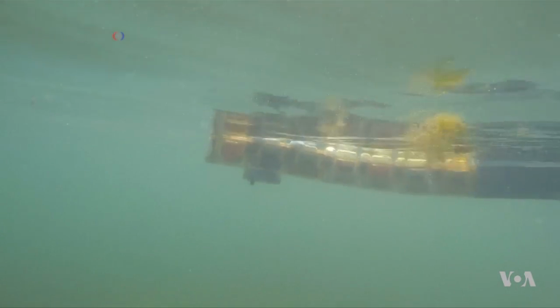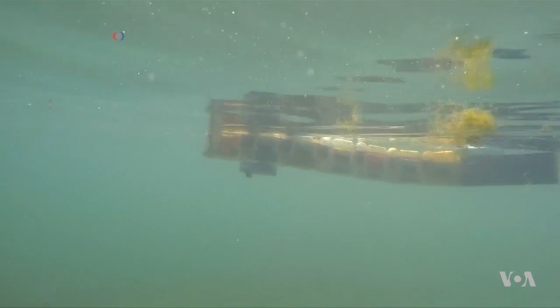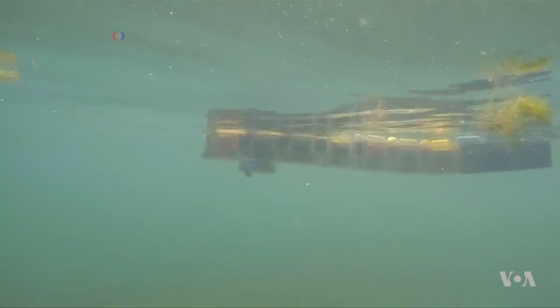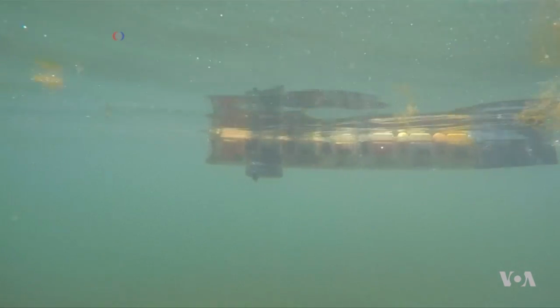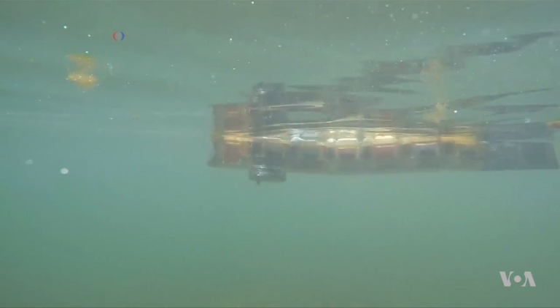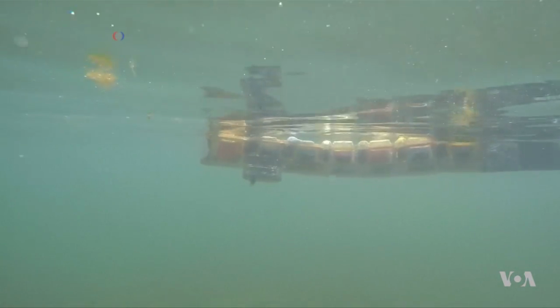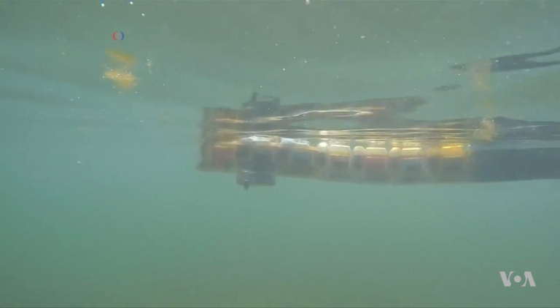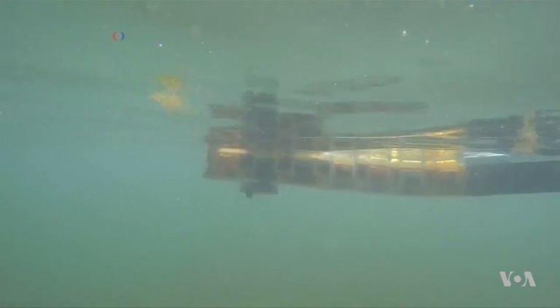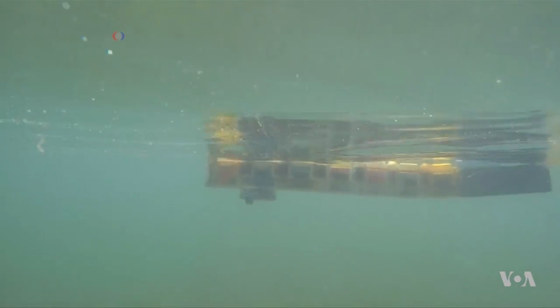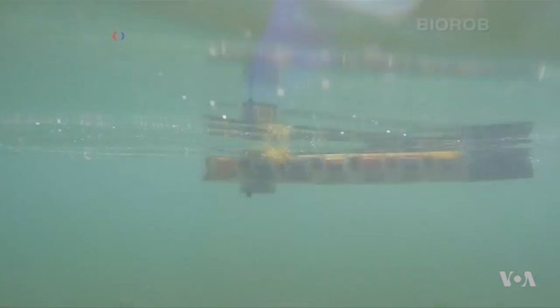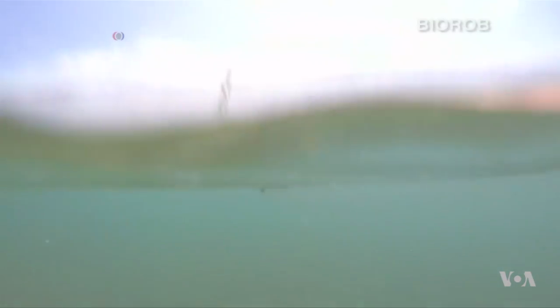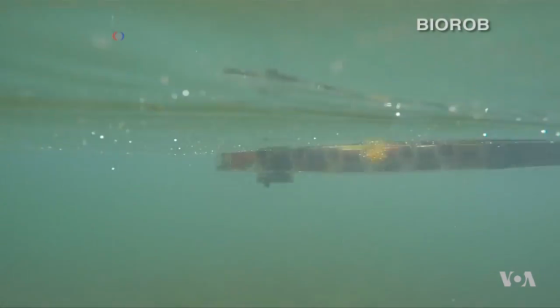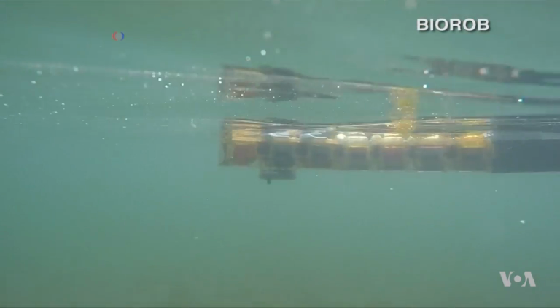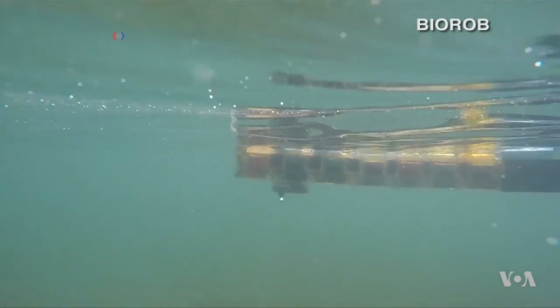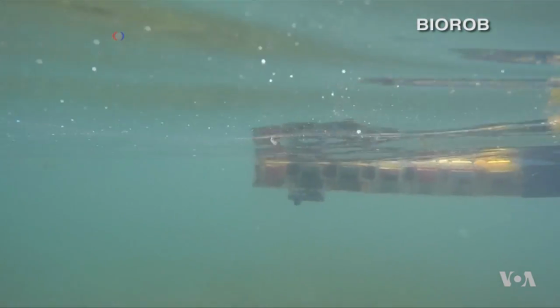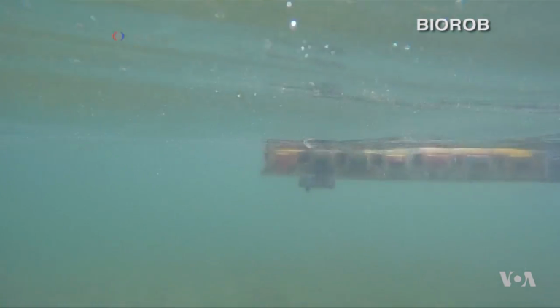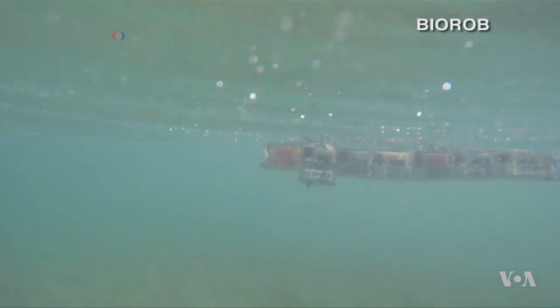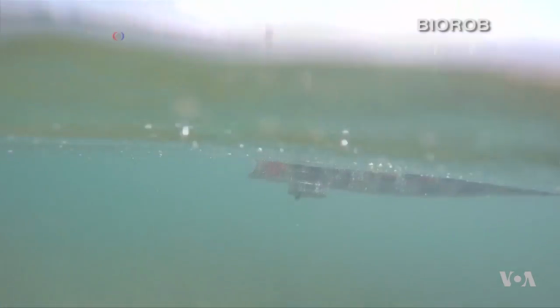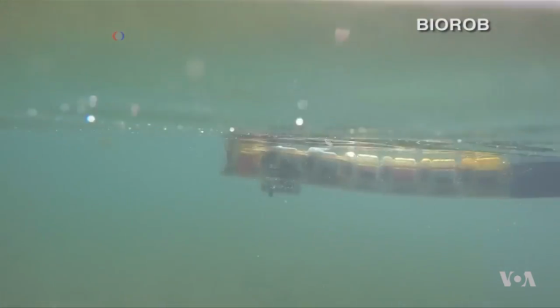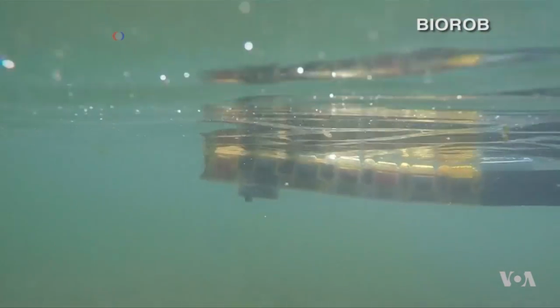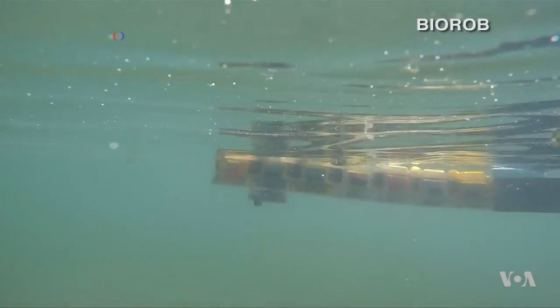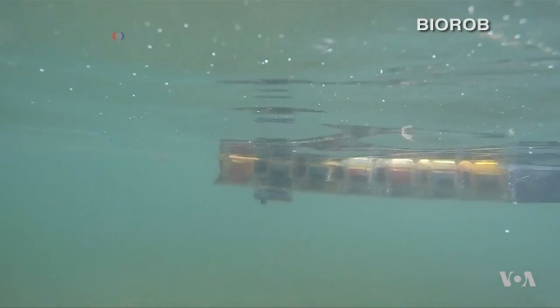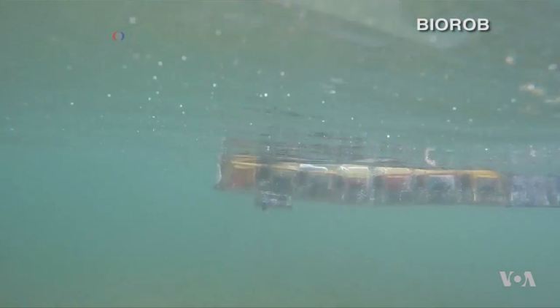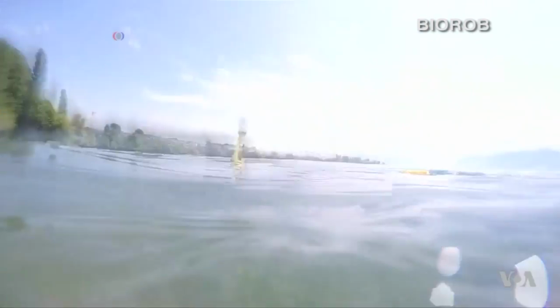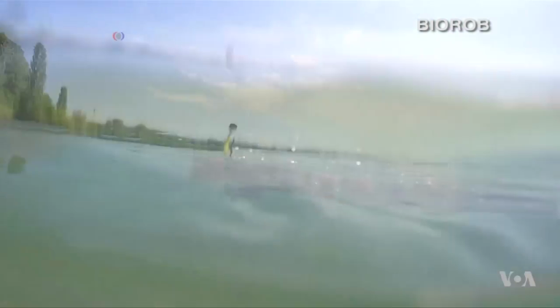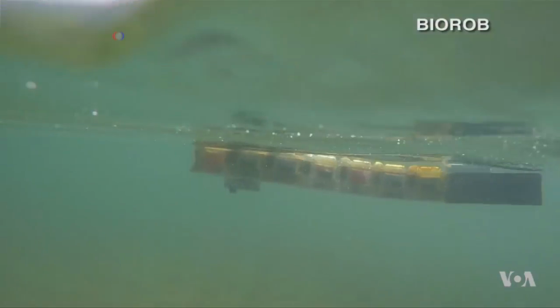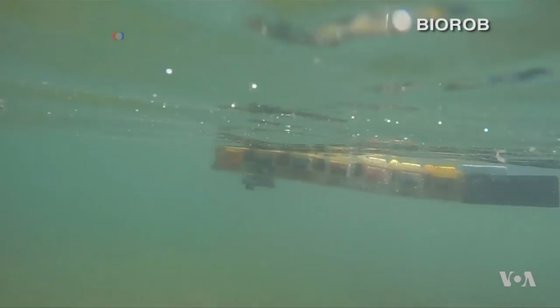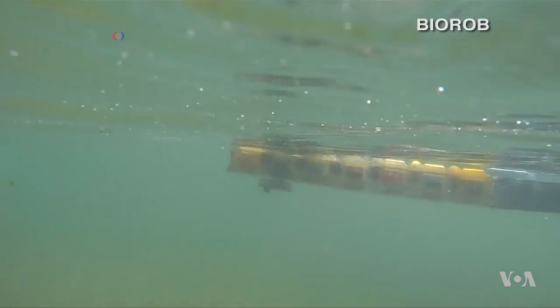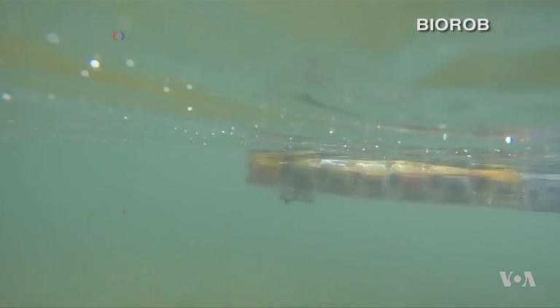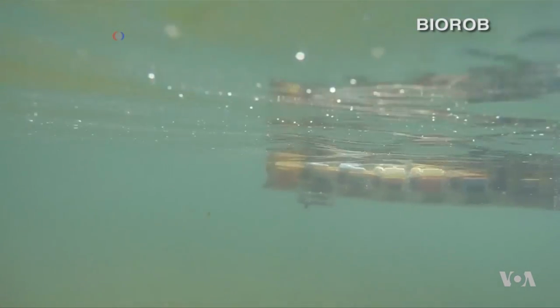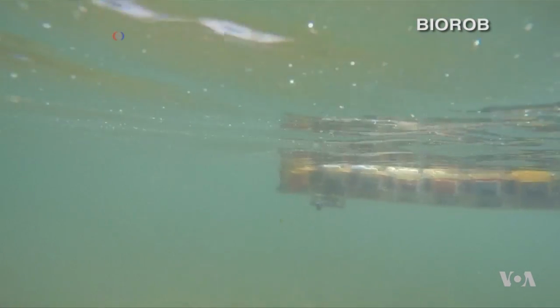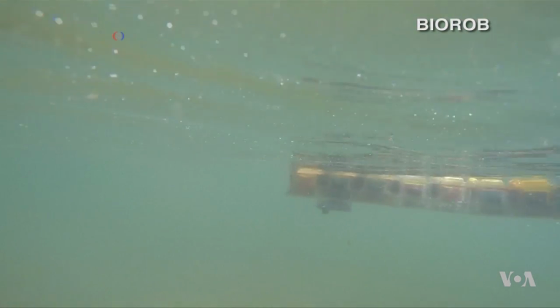Without propellers, researchers say the Envirobot neither stirs mud nor disturbs marine life.